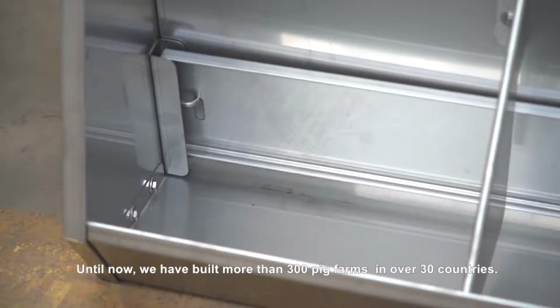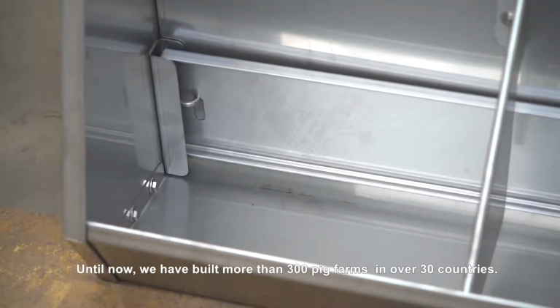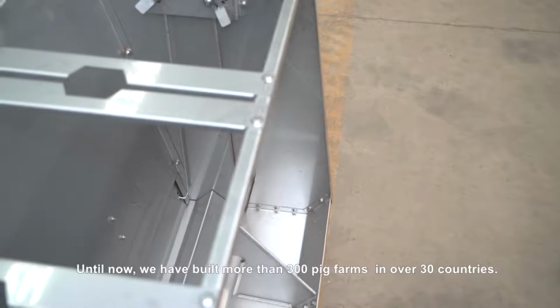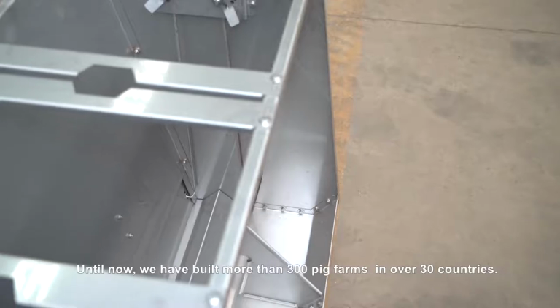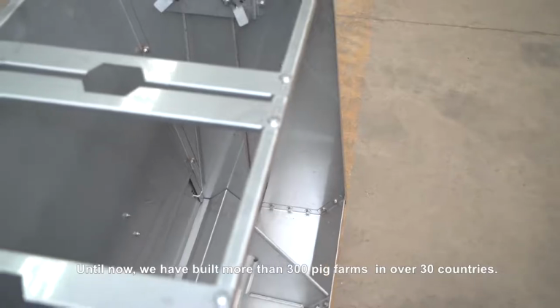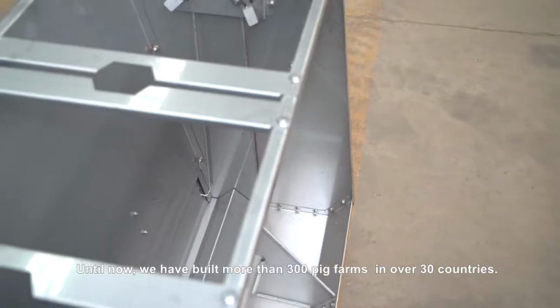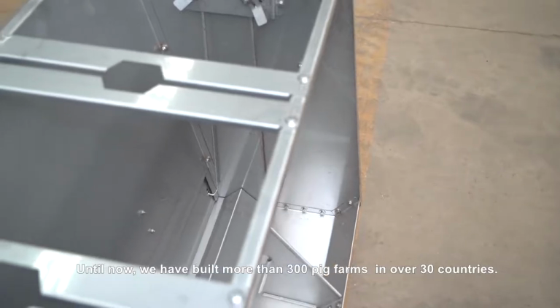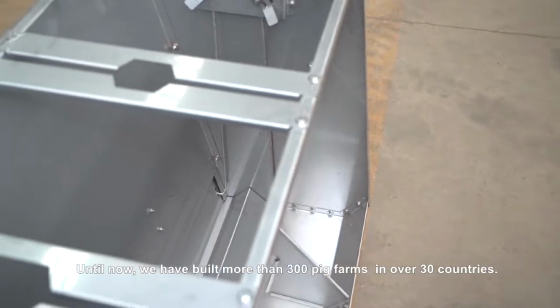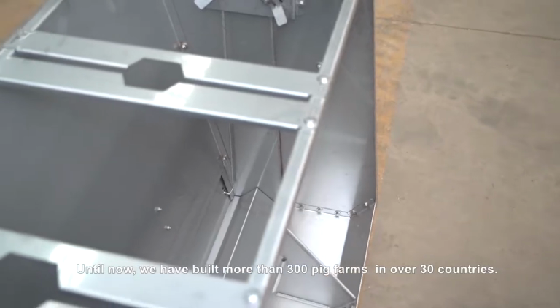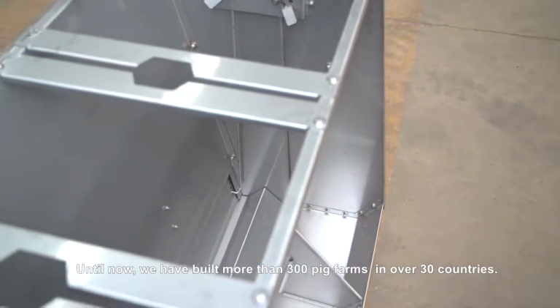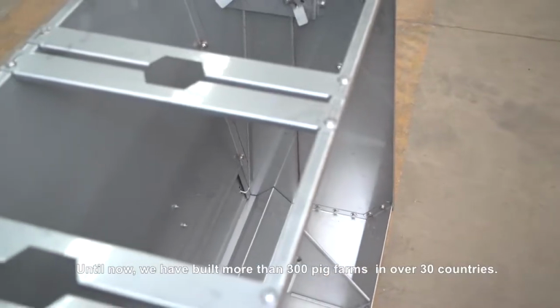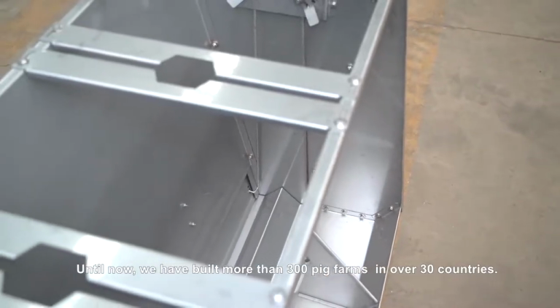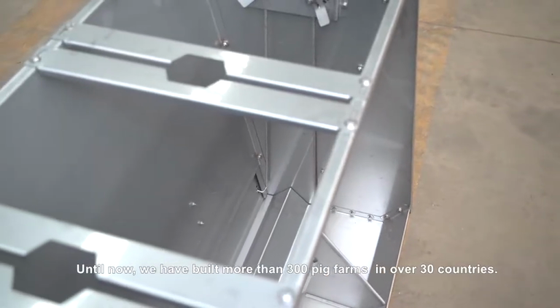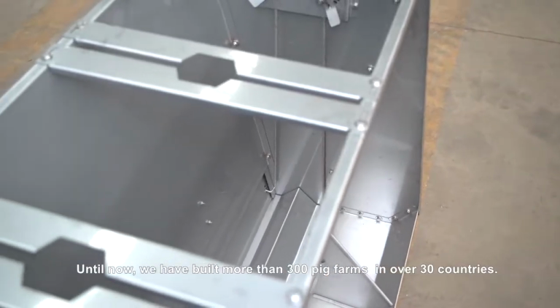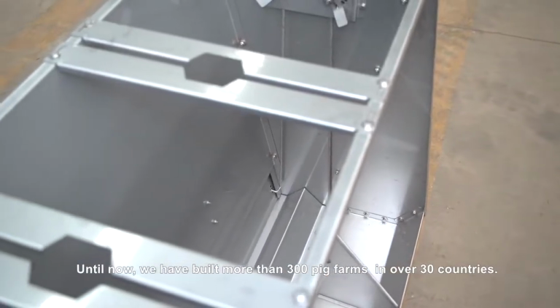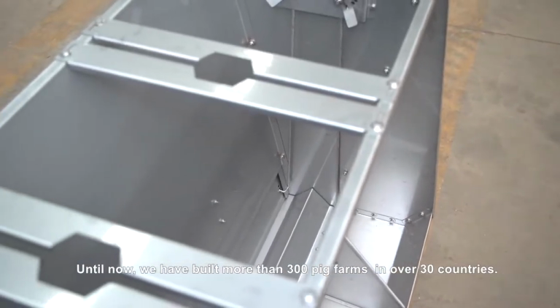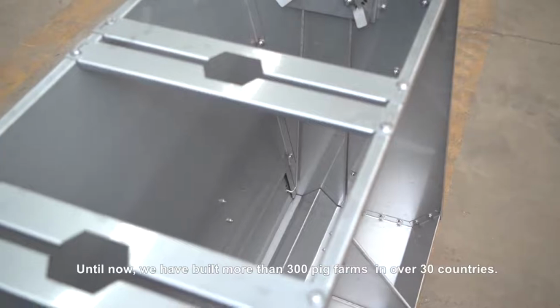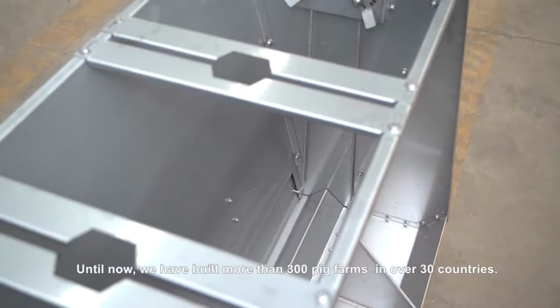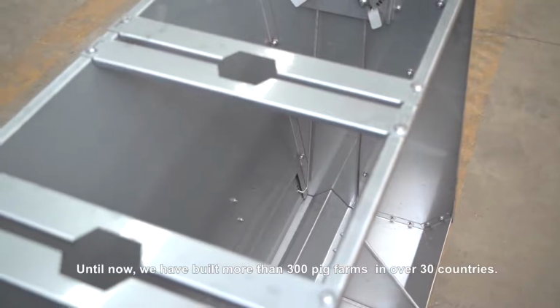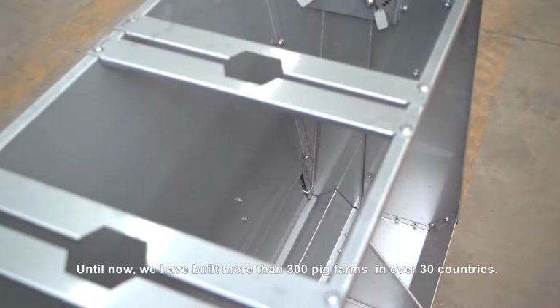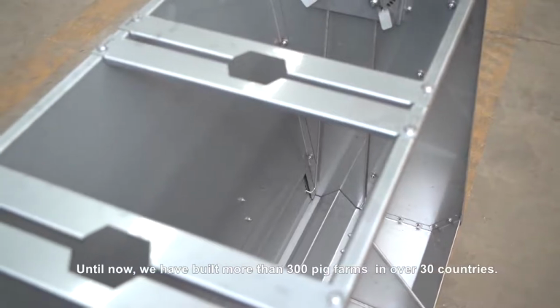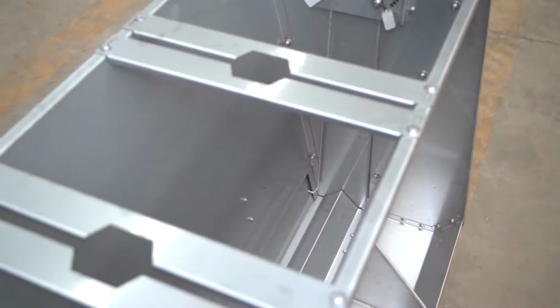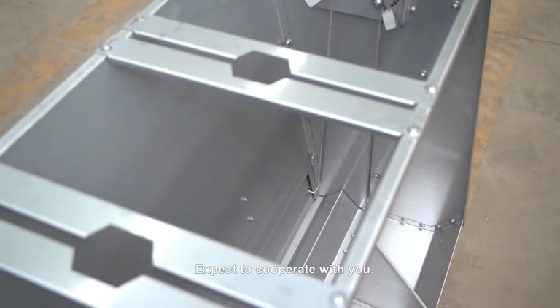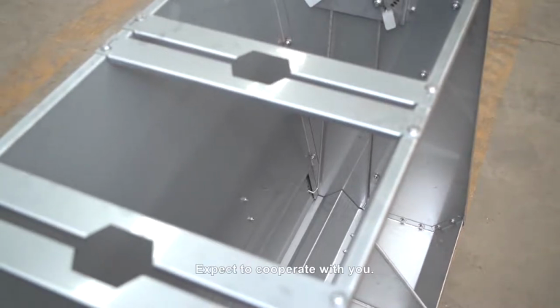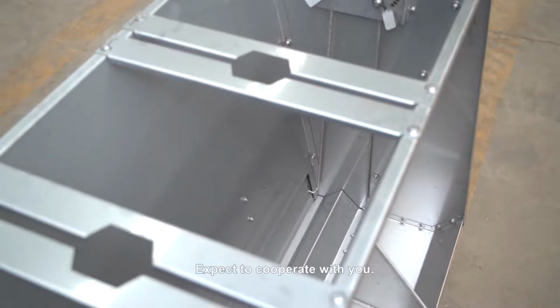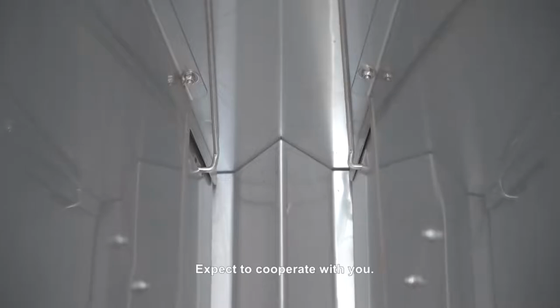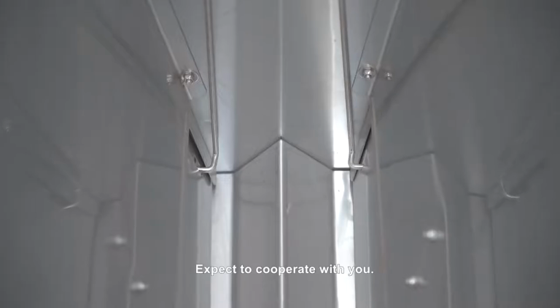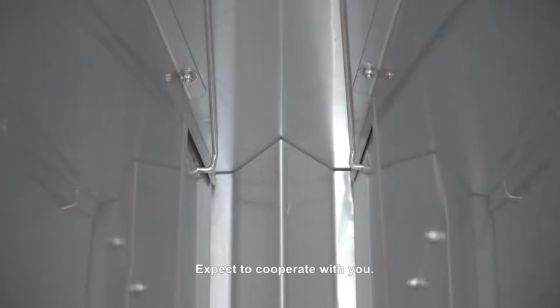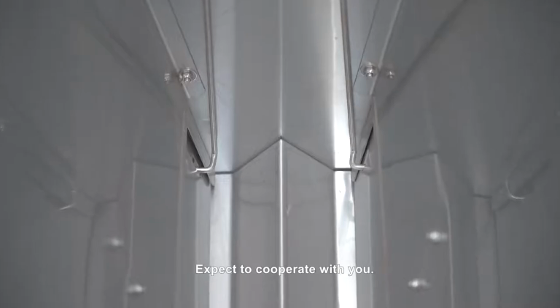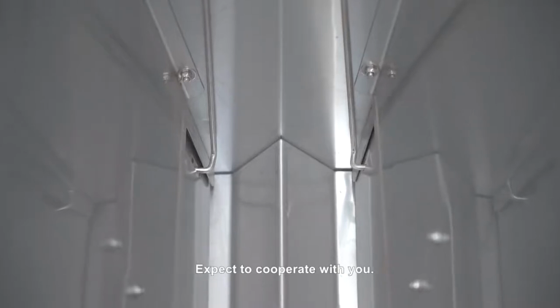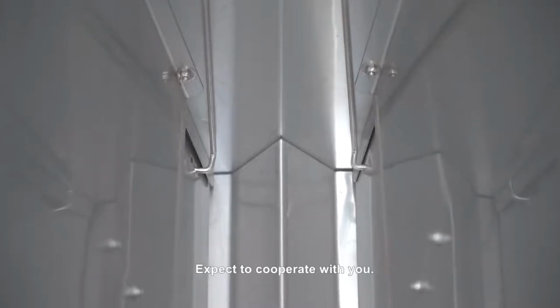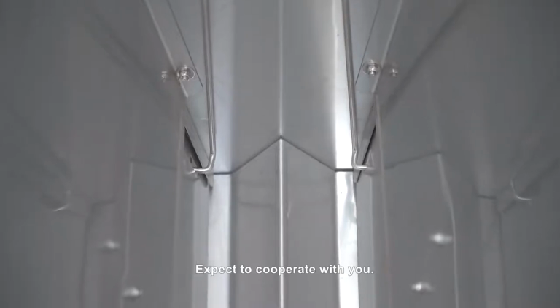Until now, we have built more than 300 pig farms in over 30 countries. We look forward to cooperating with you.